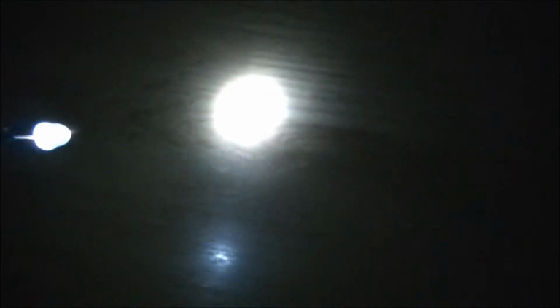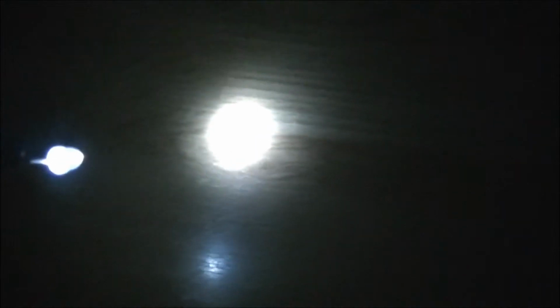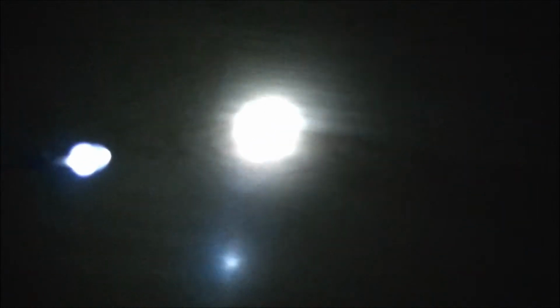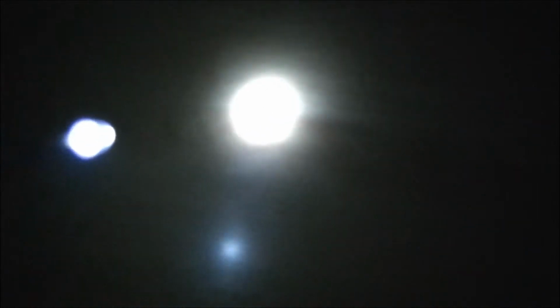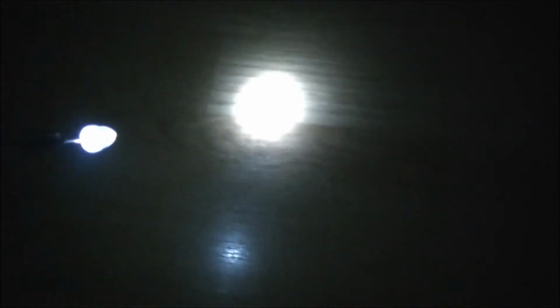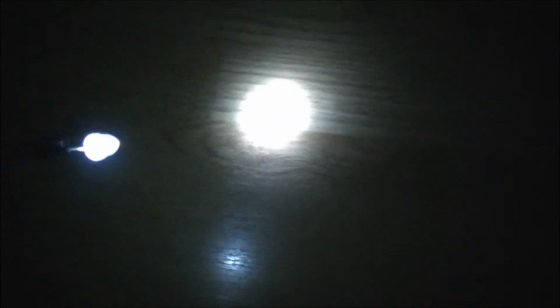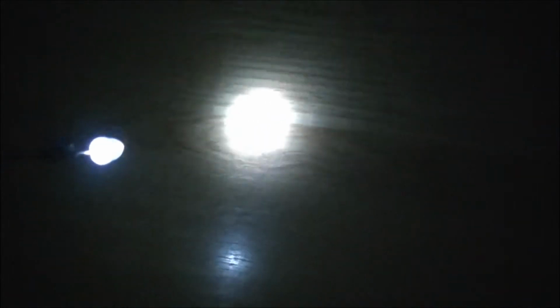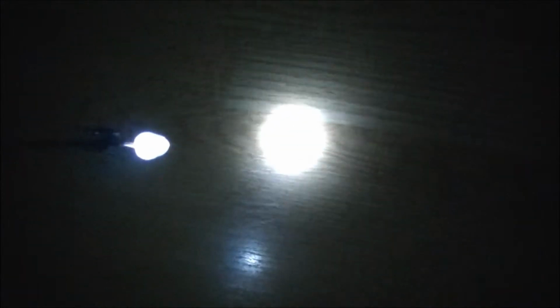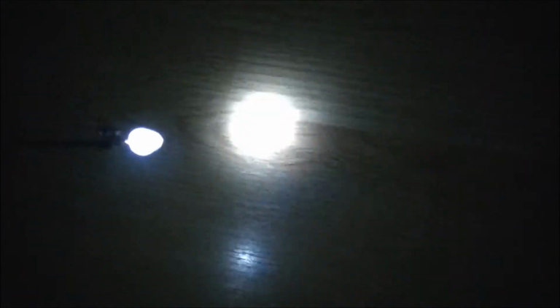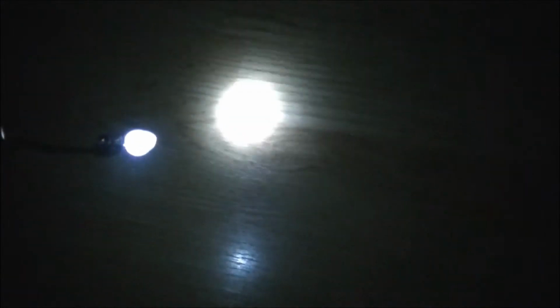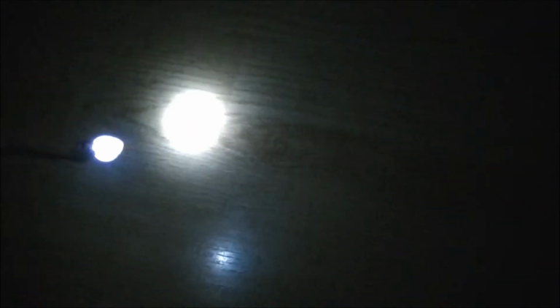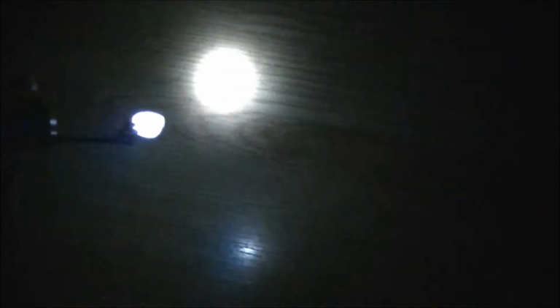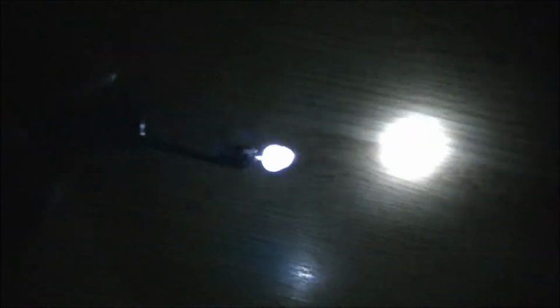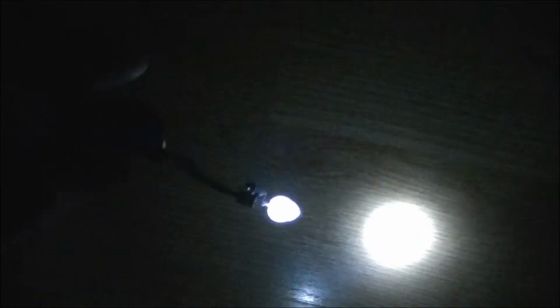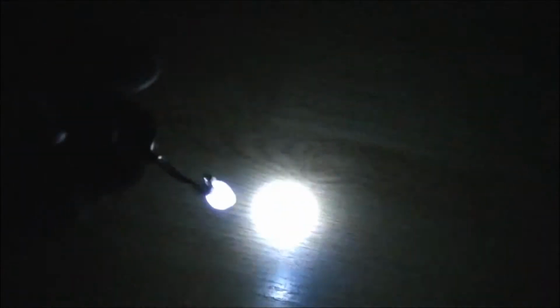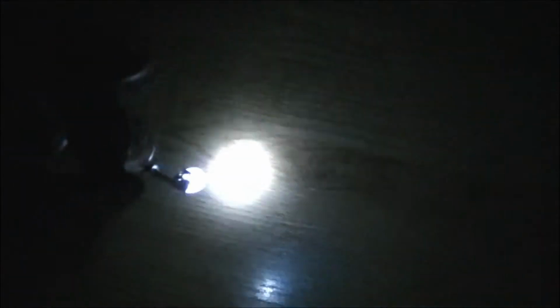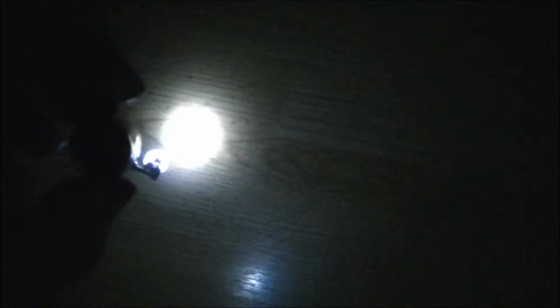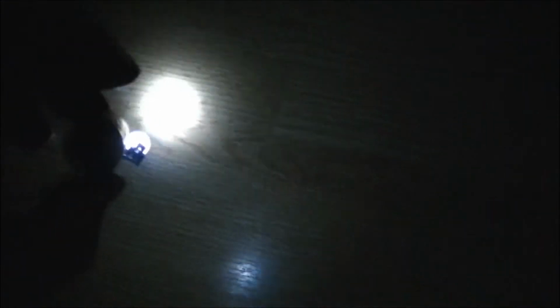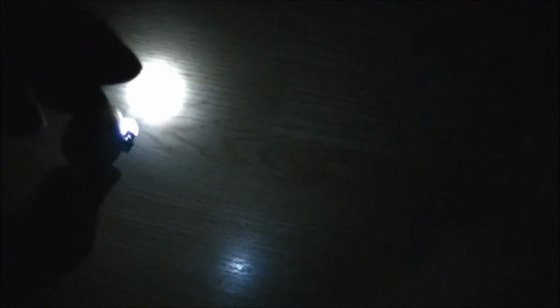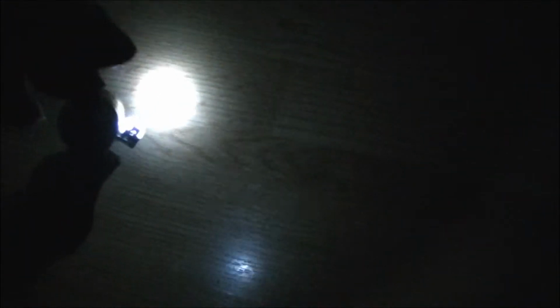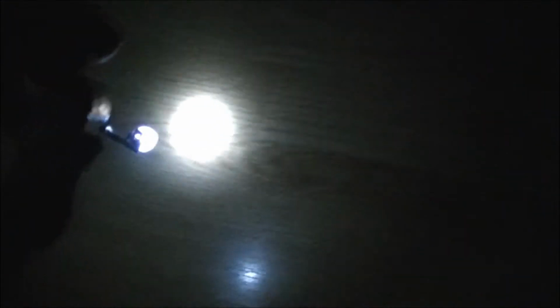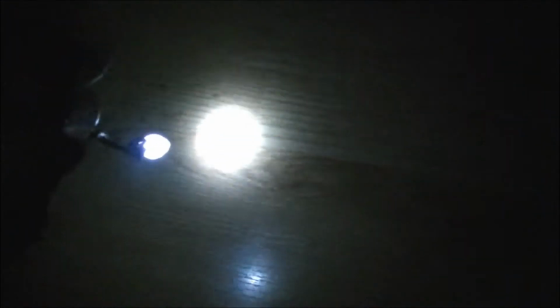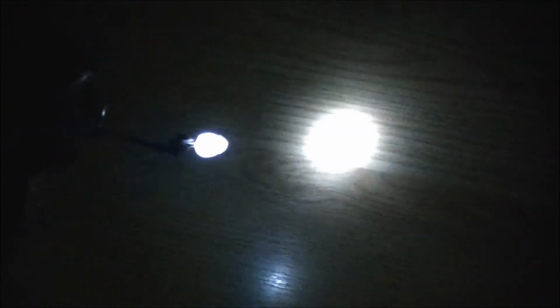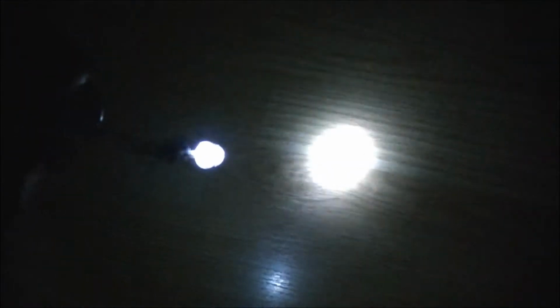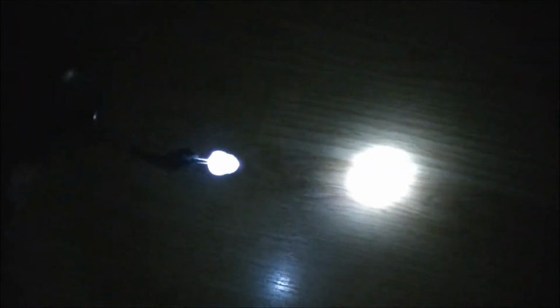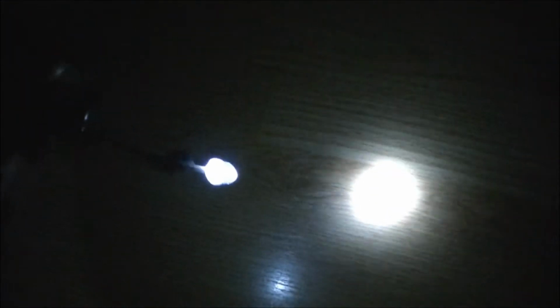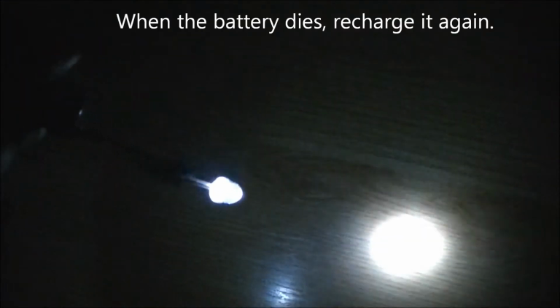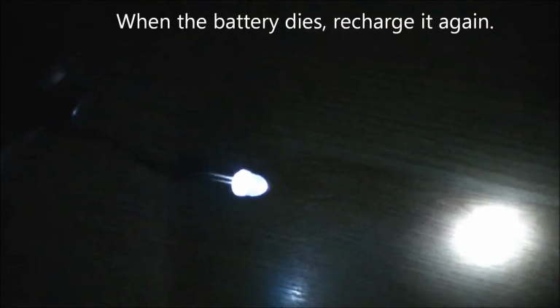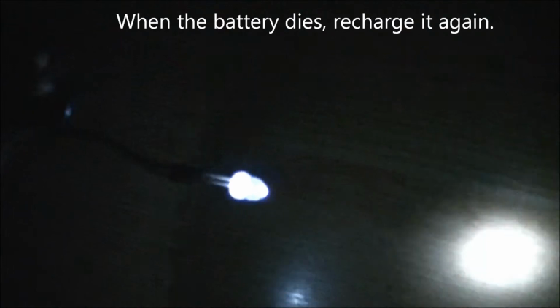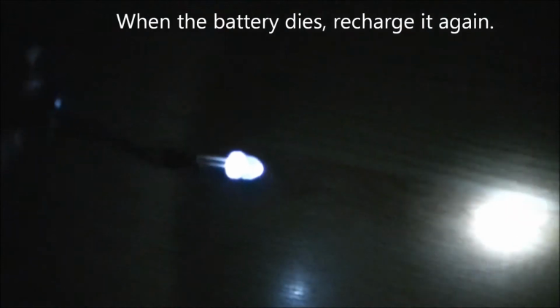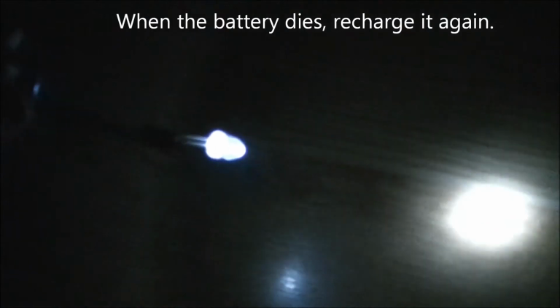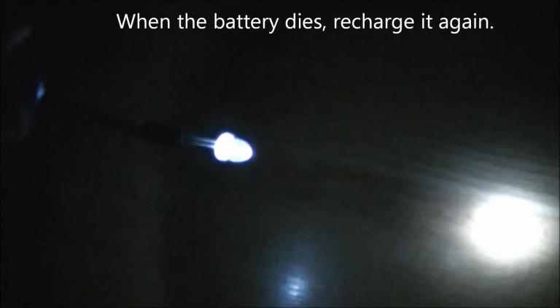And when we're in the dark, you can see with this little flashlight.